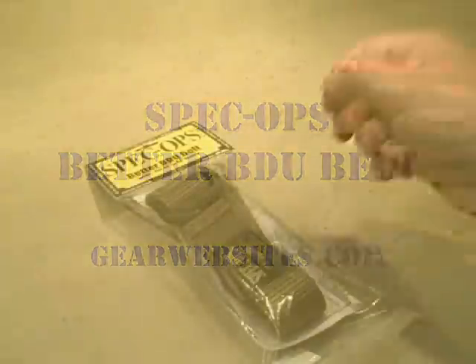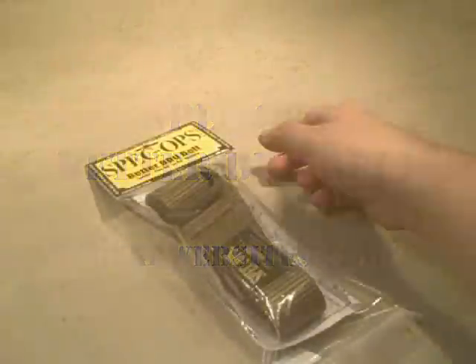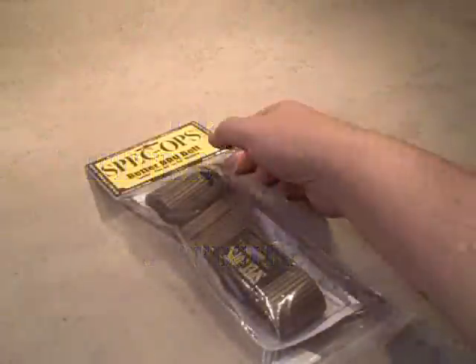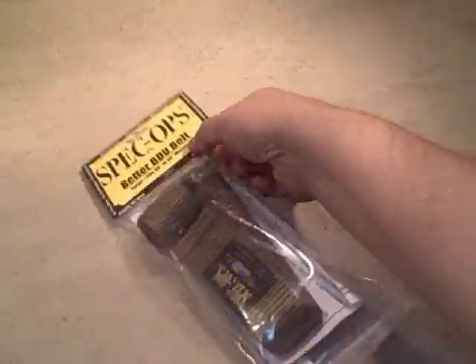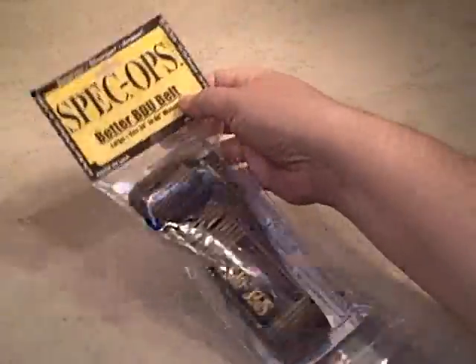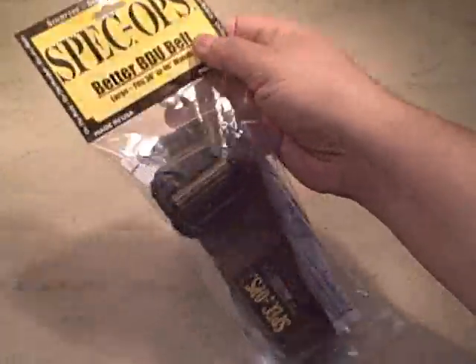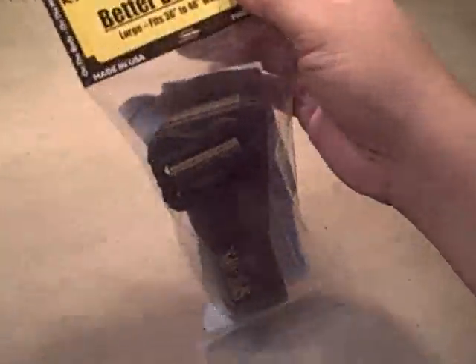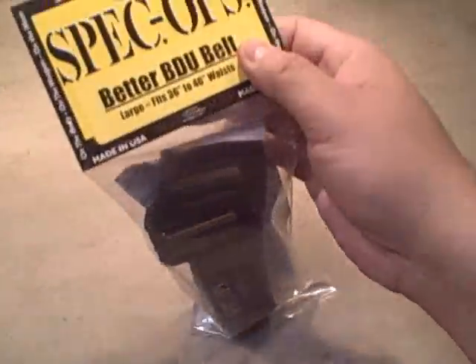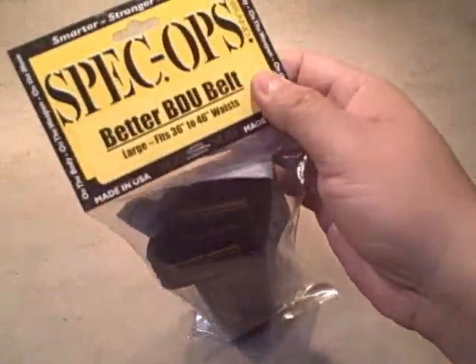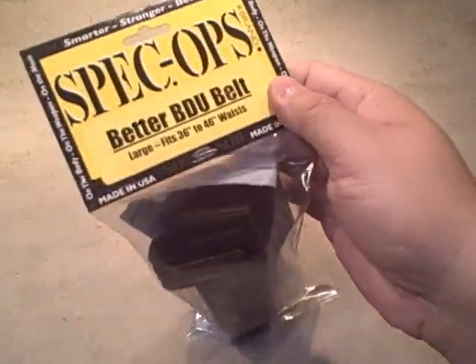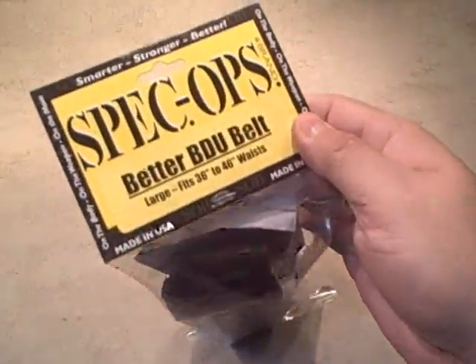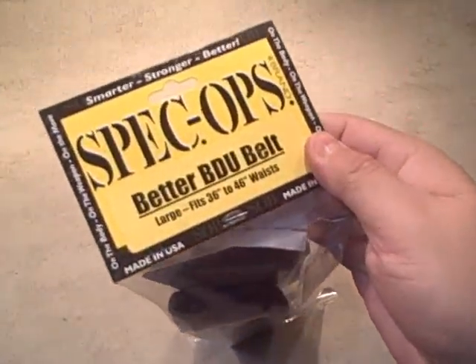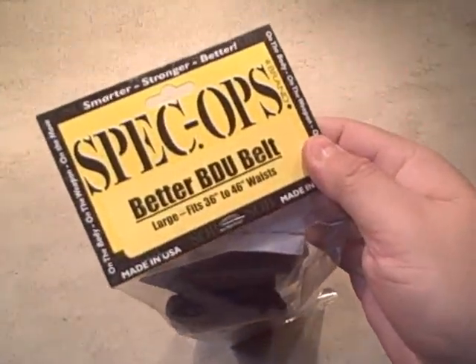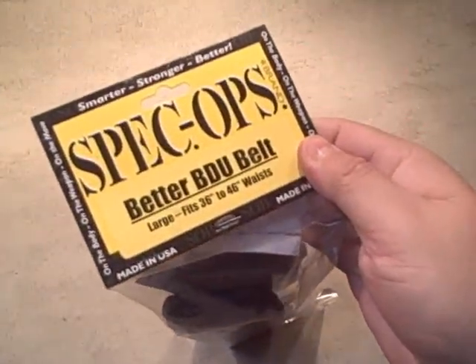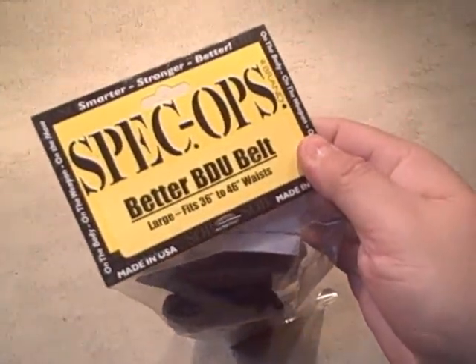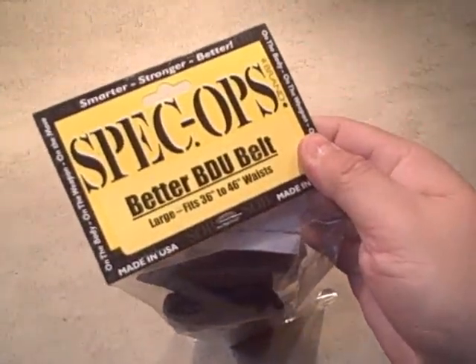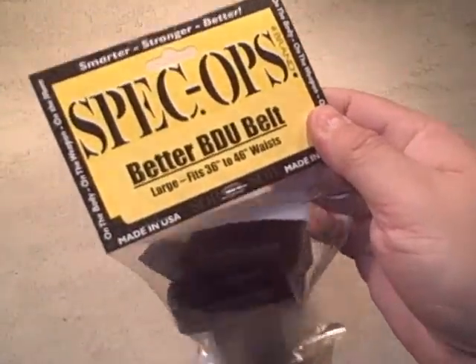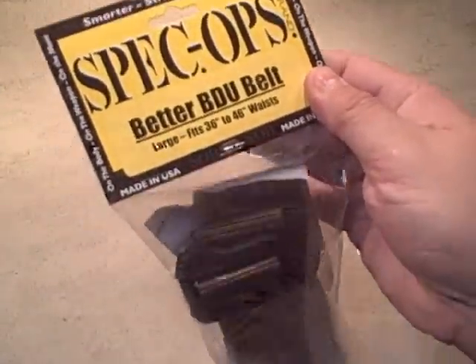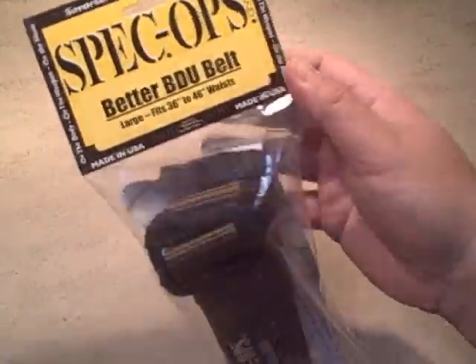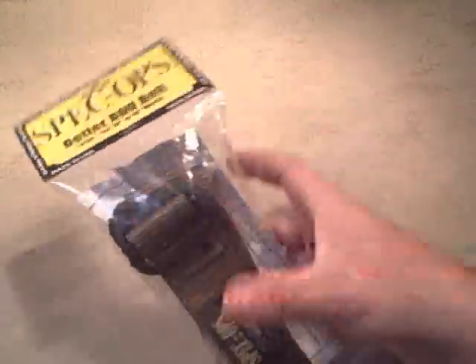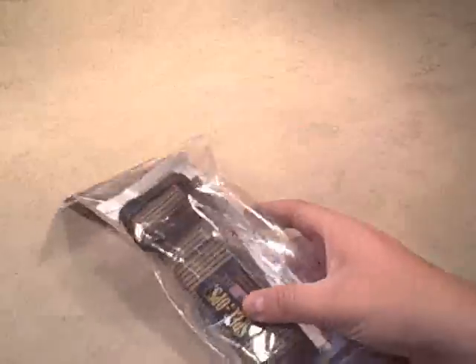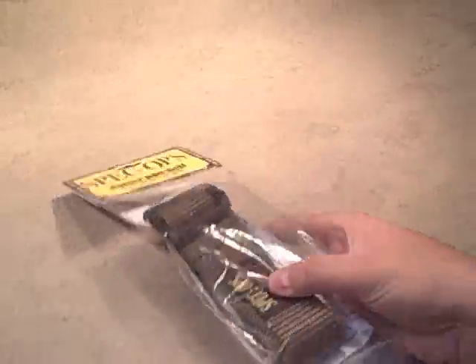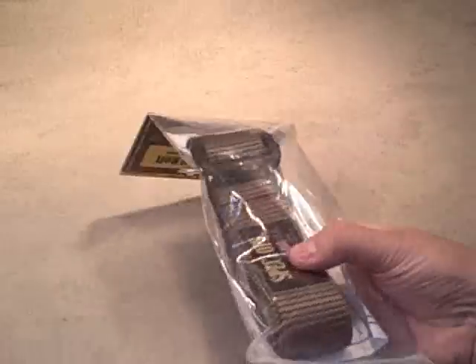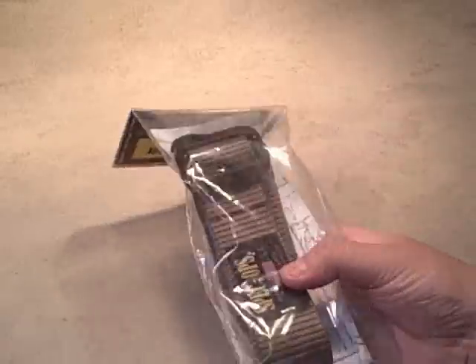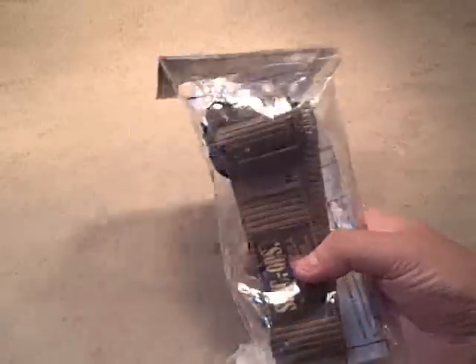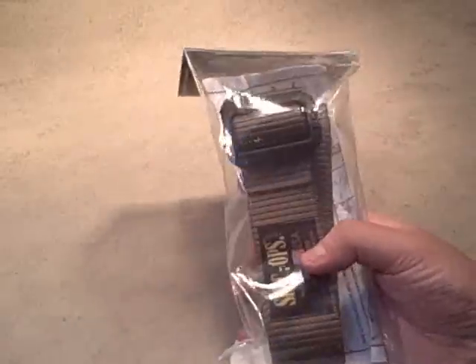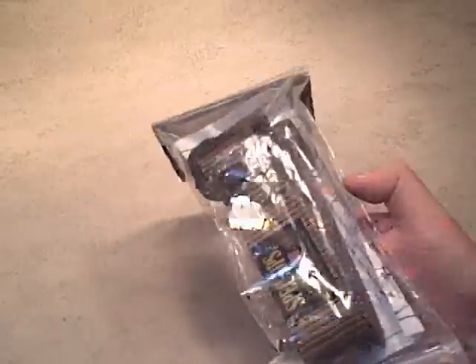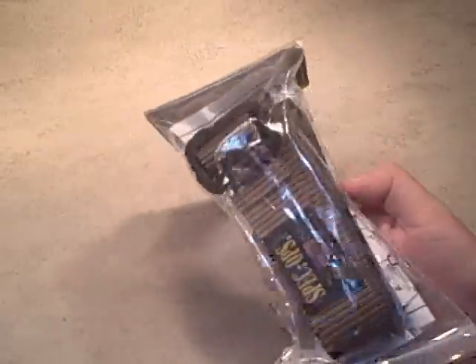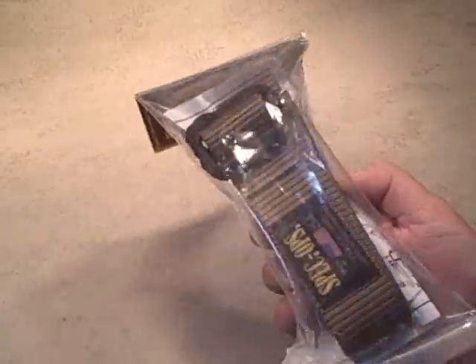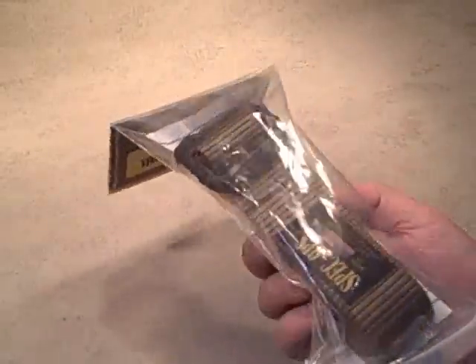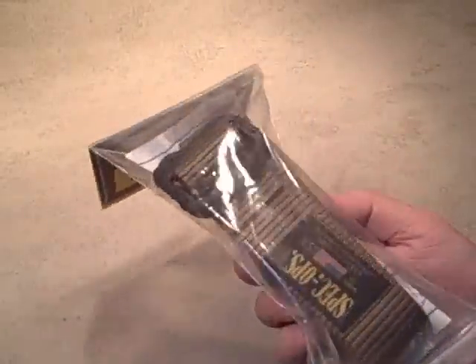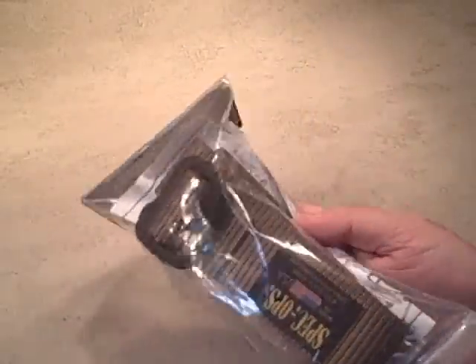We're taking a look at the Better BDU Belt from Spec Ops. This is meant to be a daily wear belt.